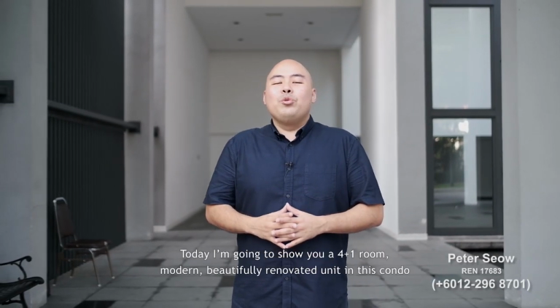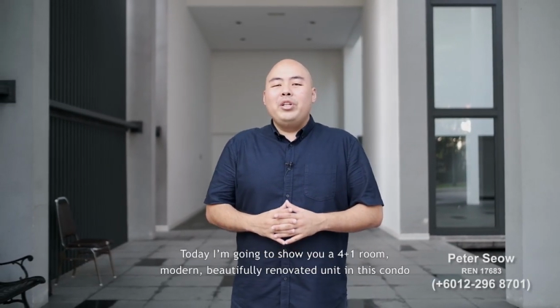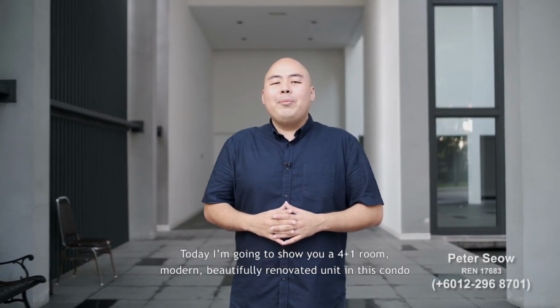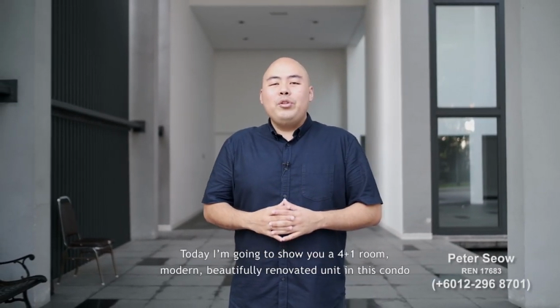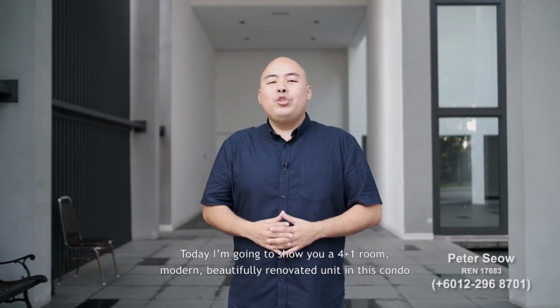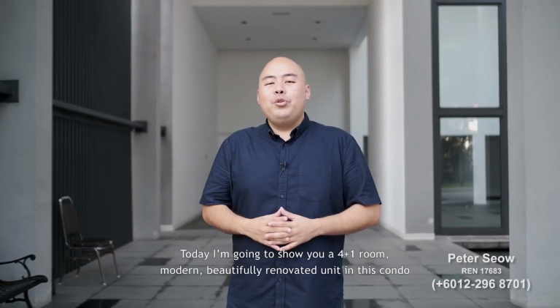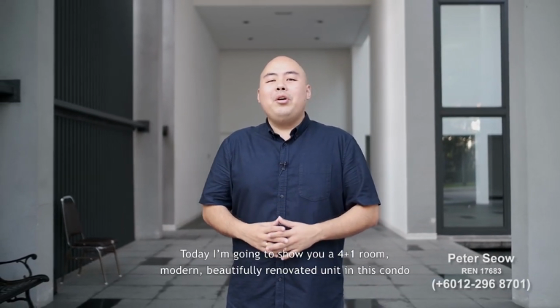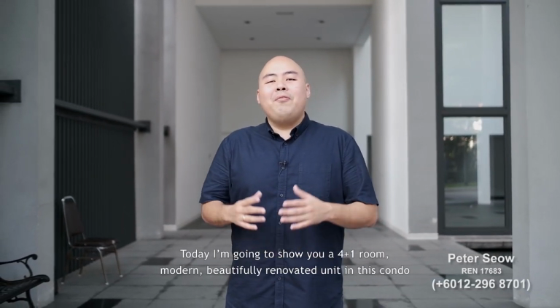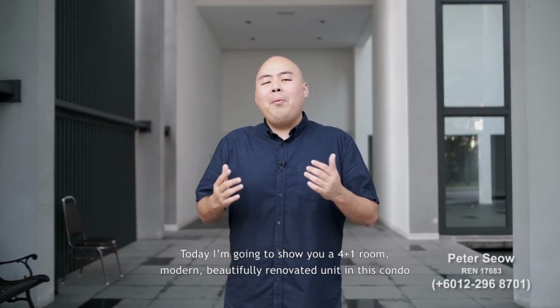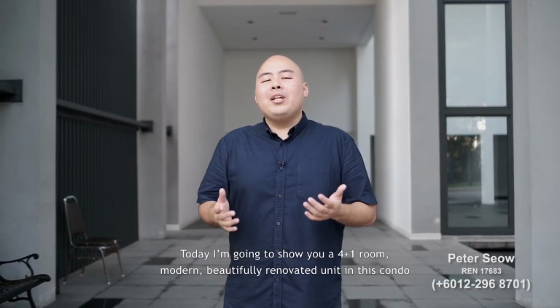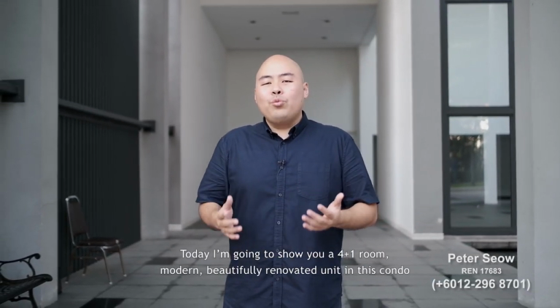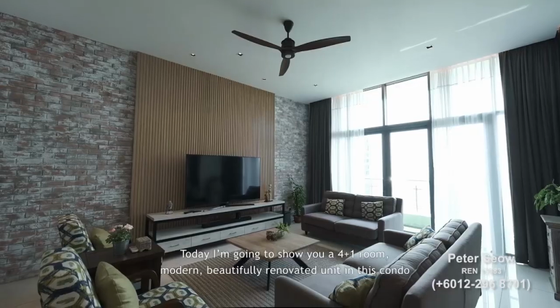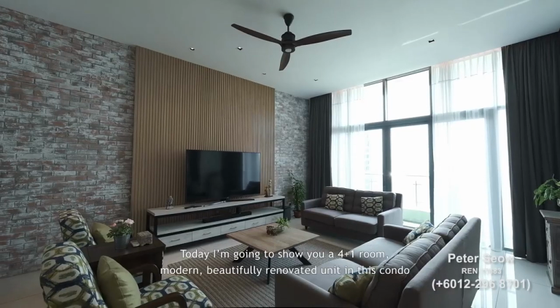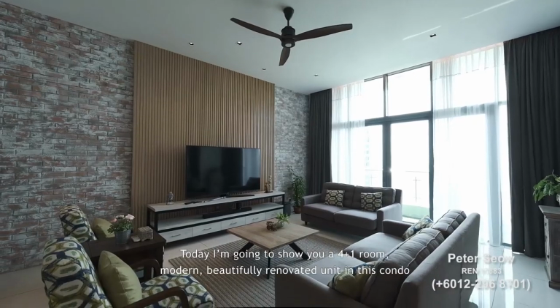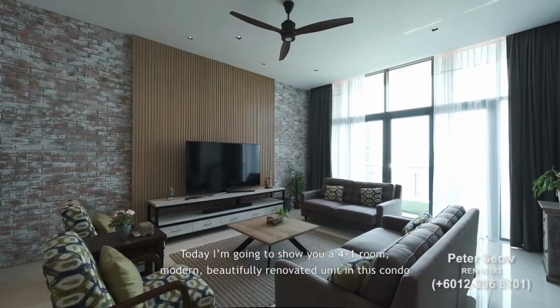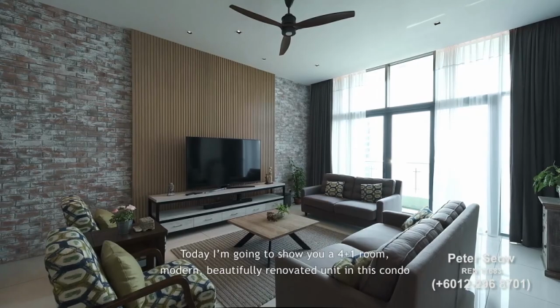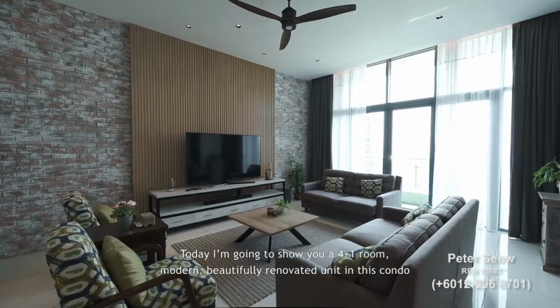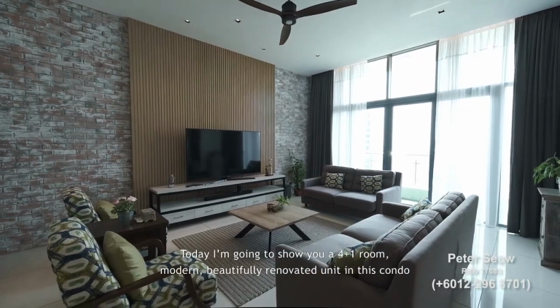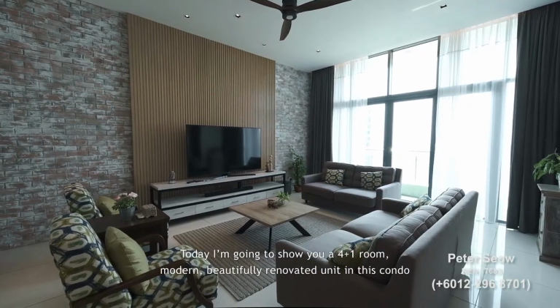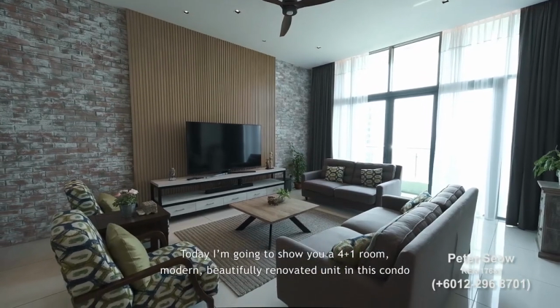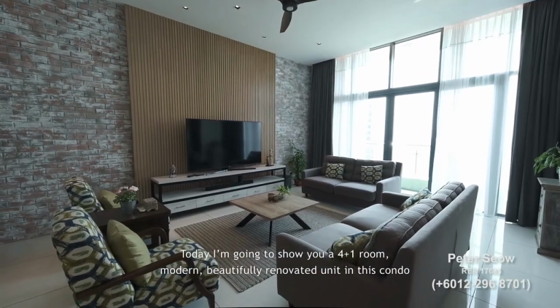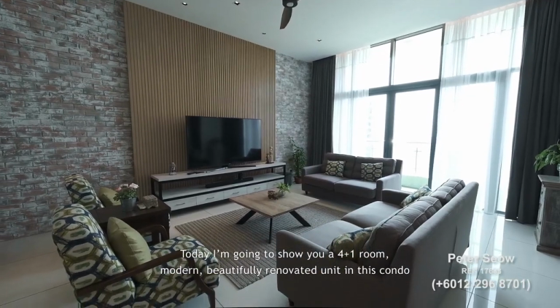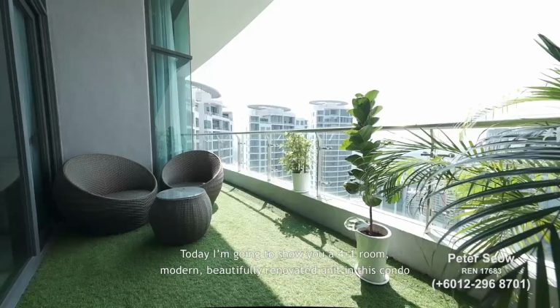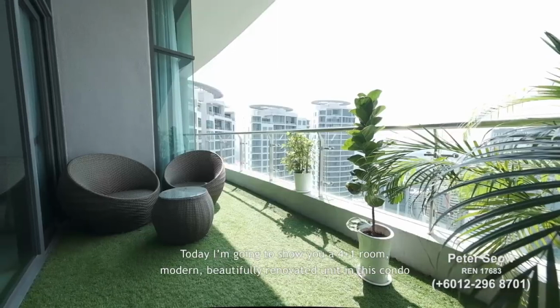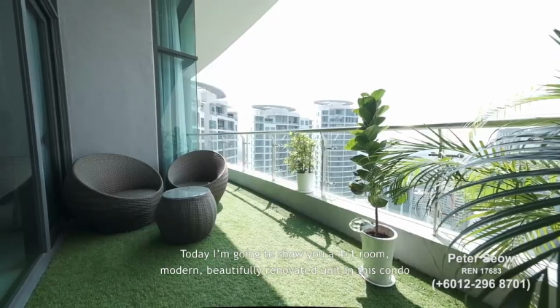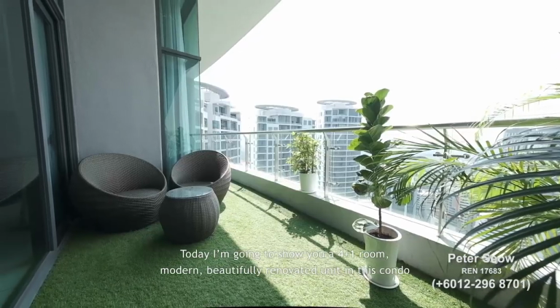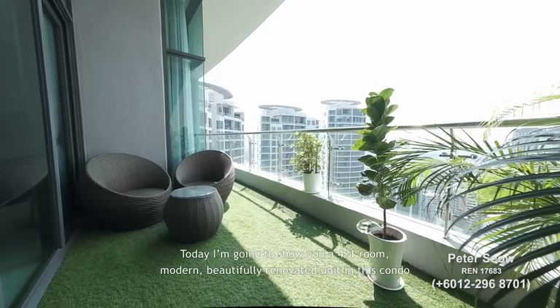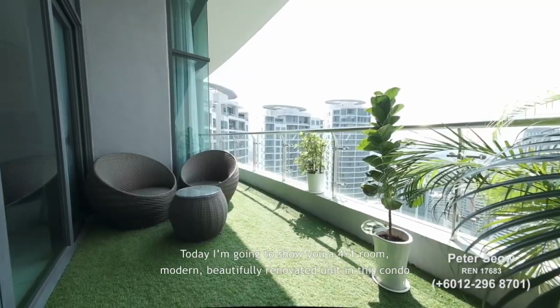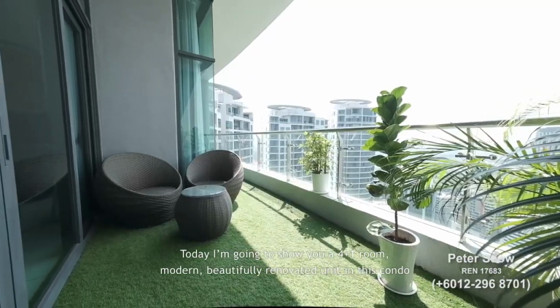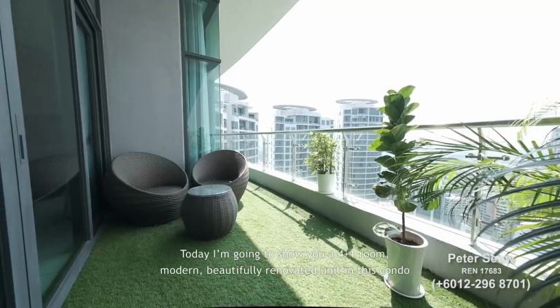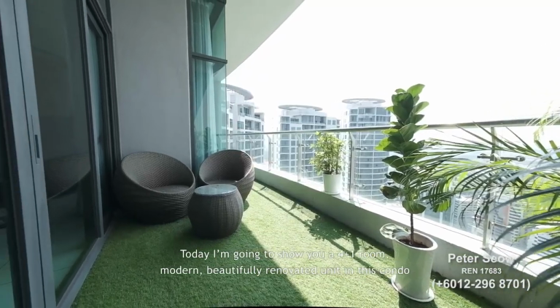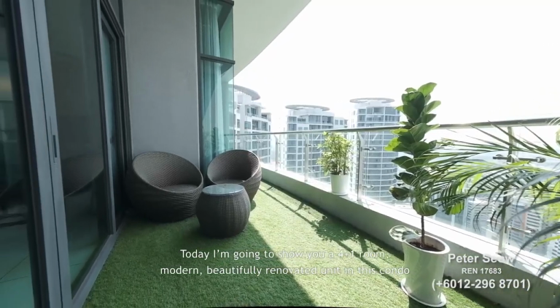Today I'm going to show you a 4-plus-1 room, modern, beautifully renovated unit in this condo.